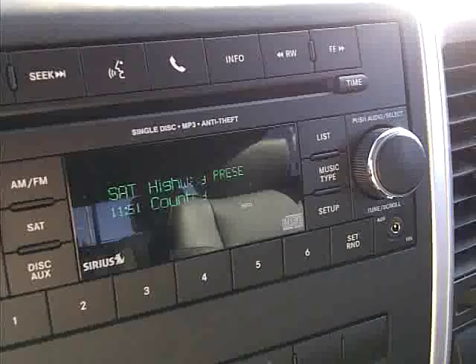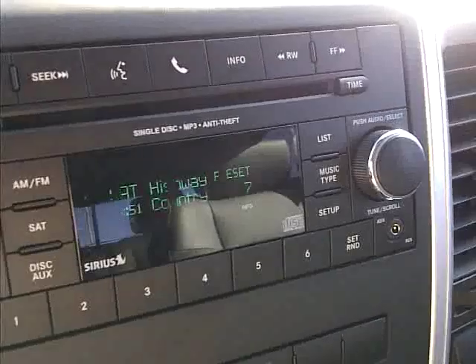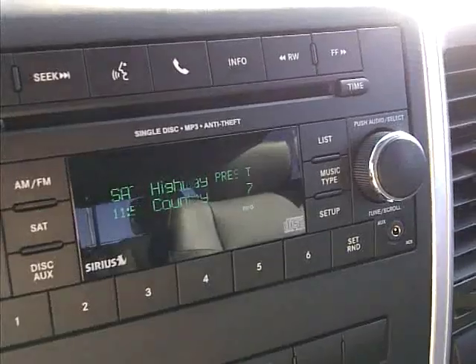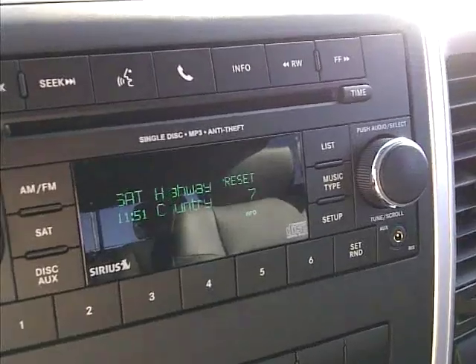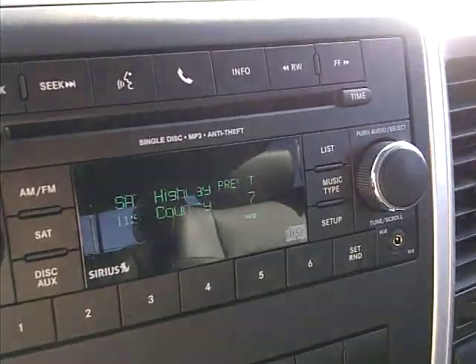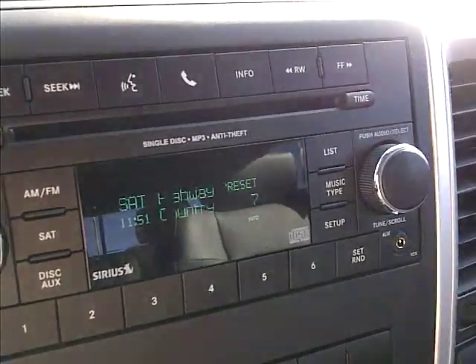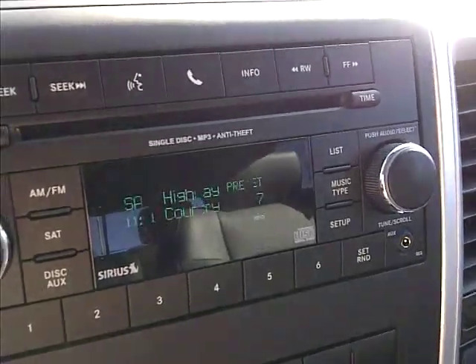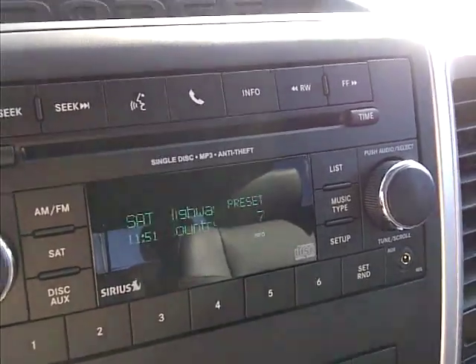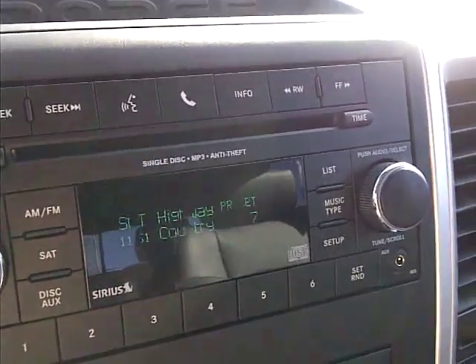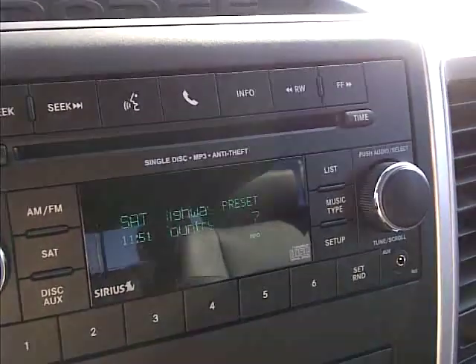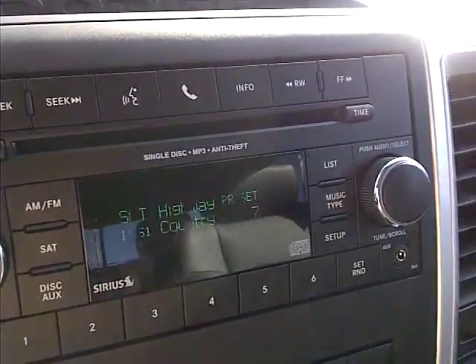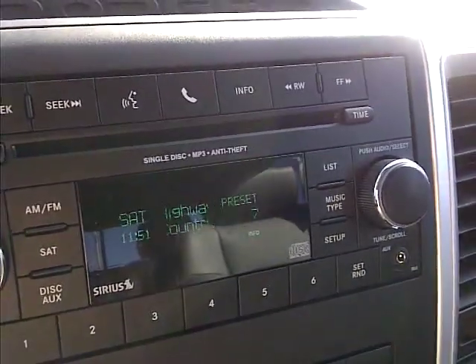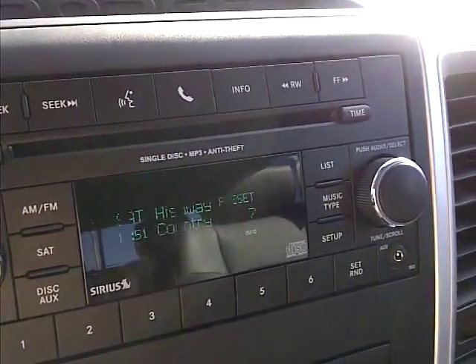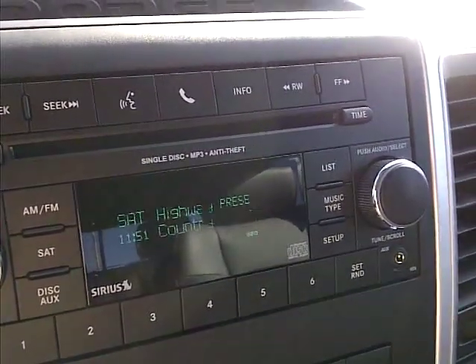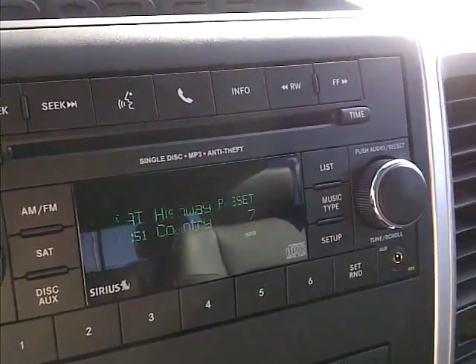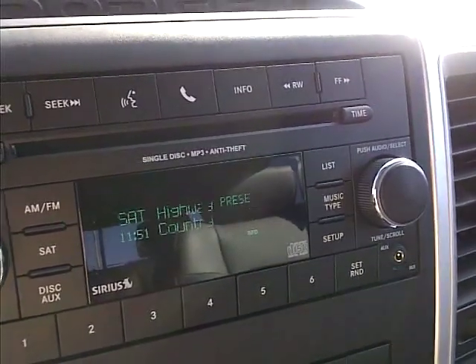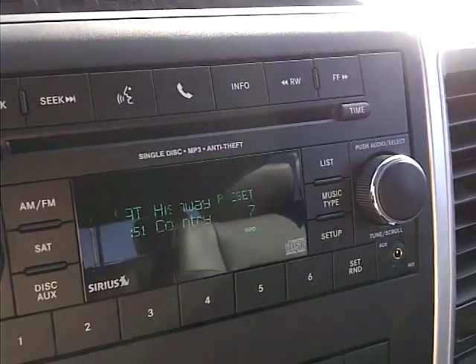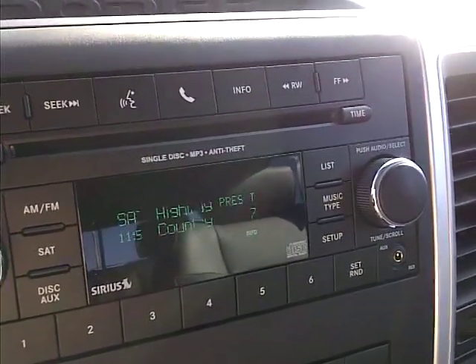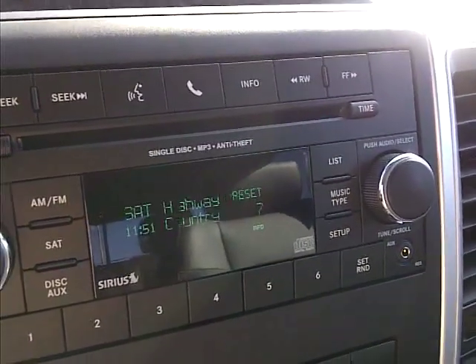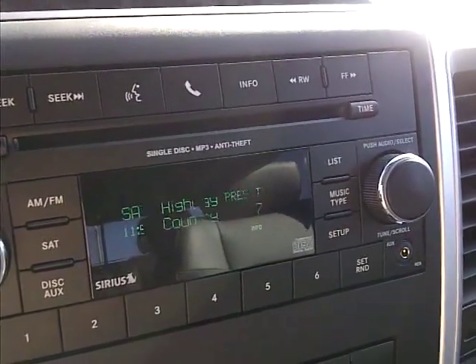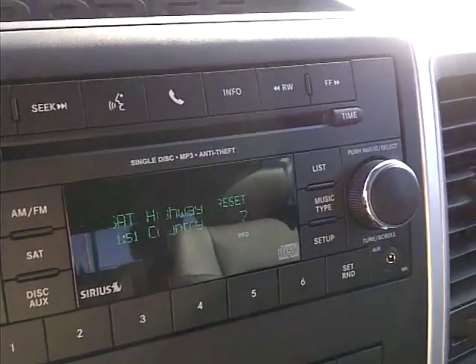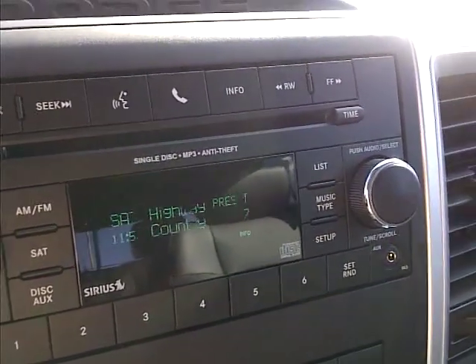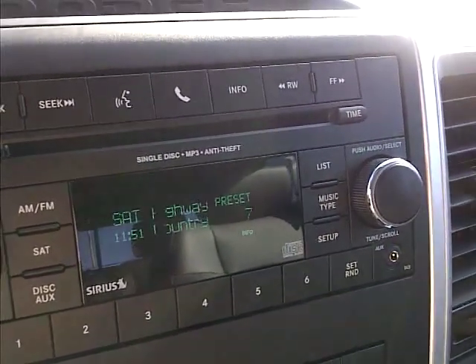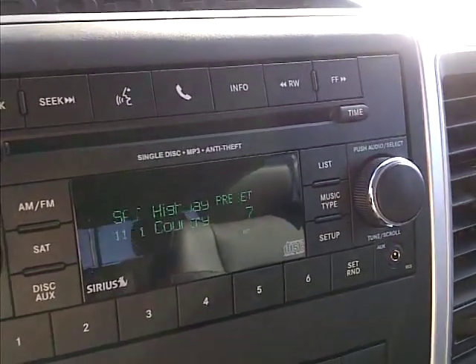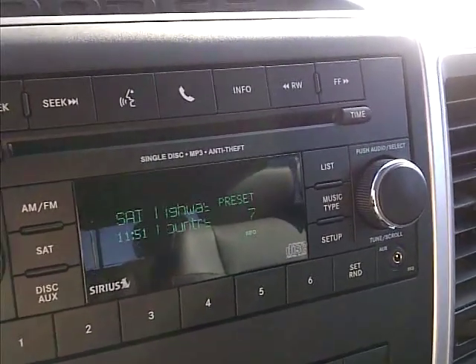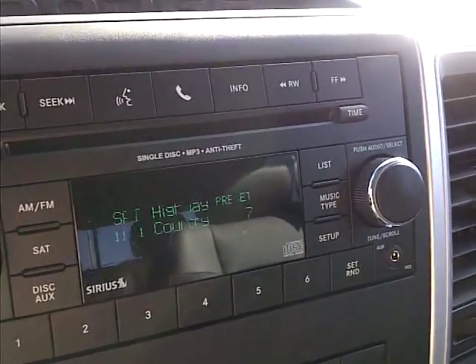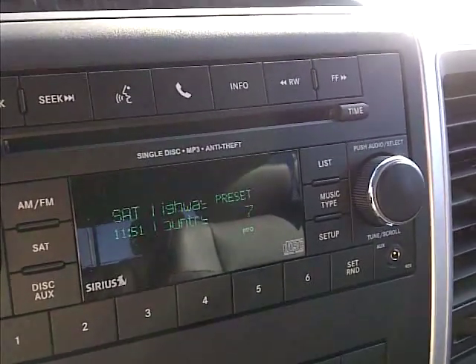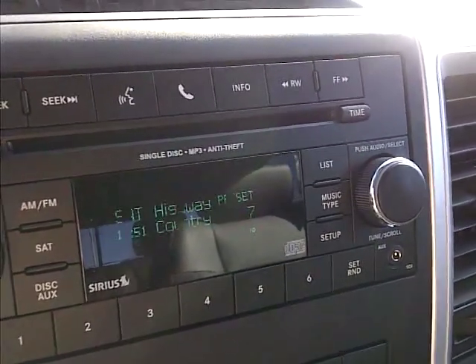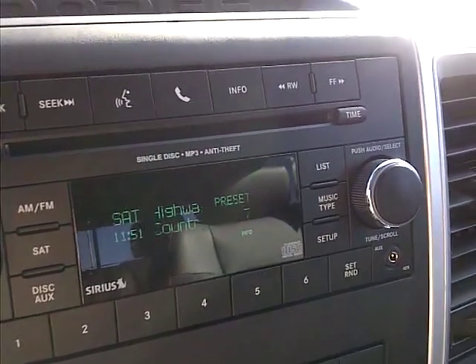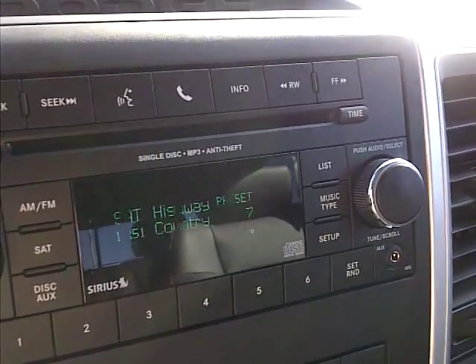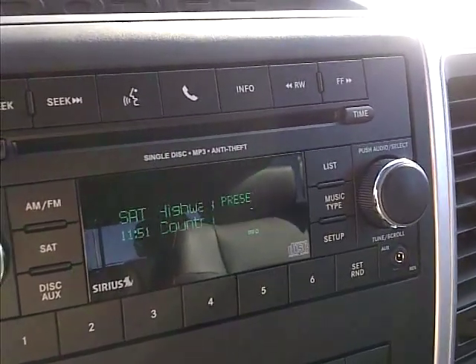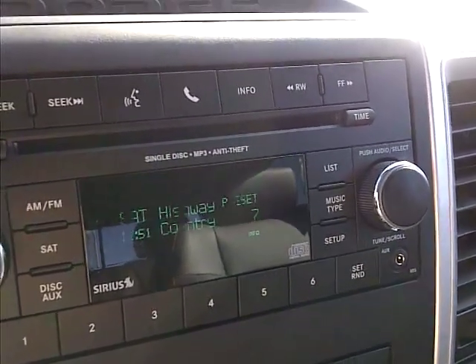Hi Jade, I just wanted to show you prompt by prompt how to hook up your phone with your new truck.